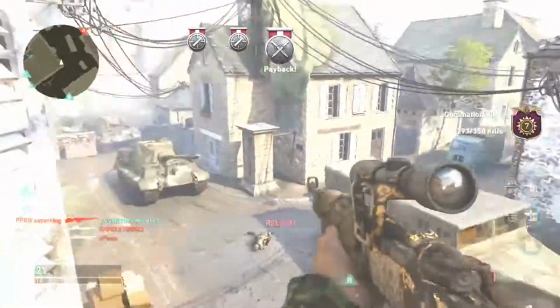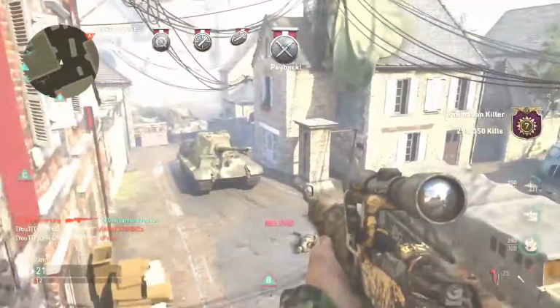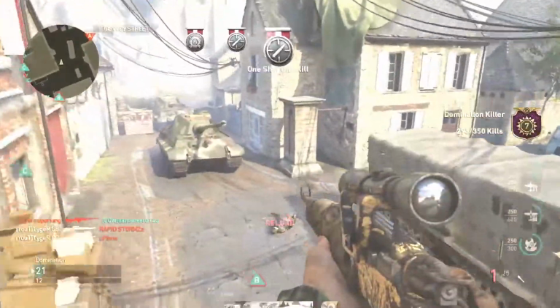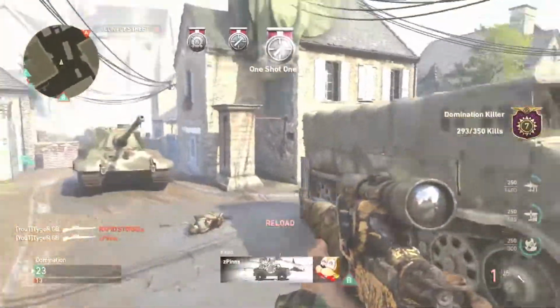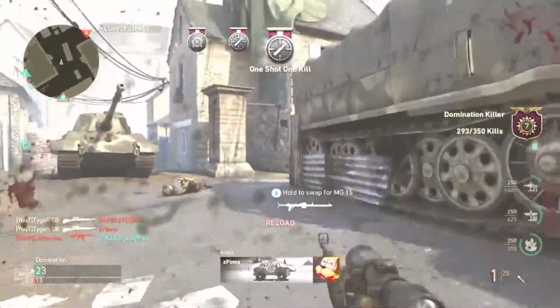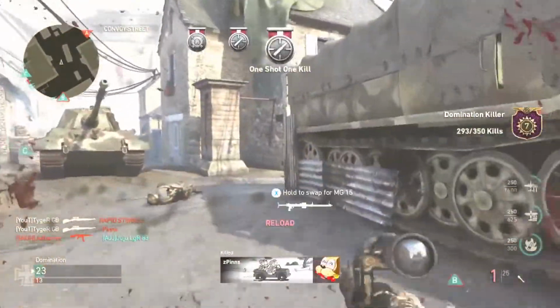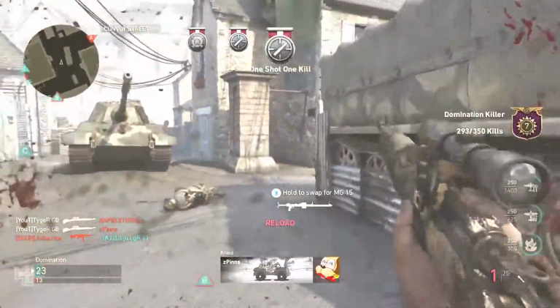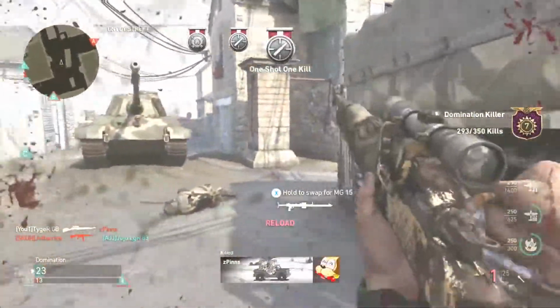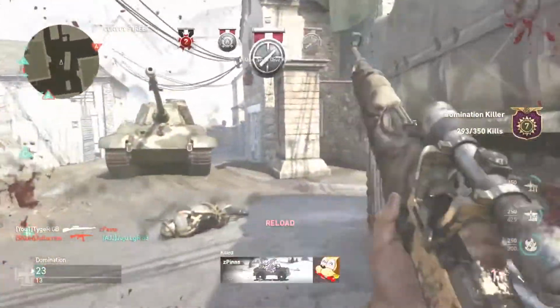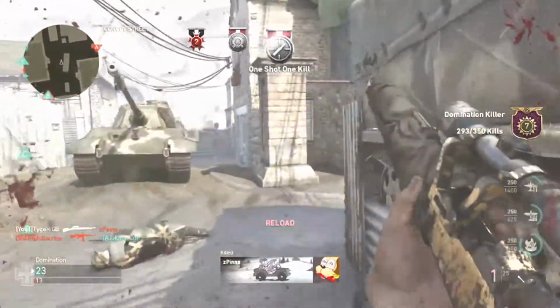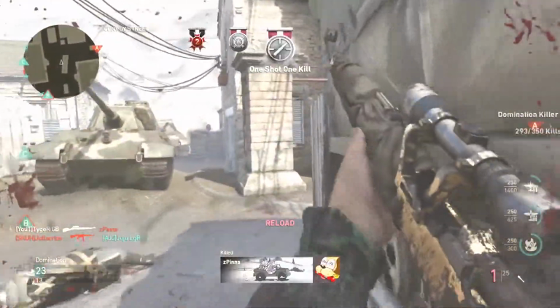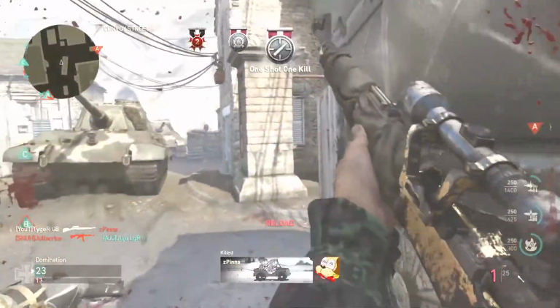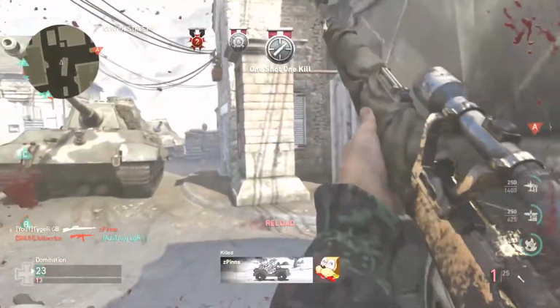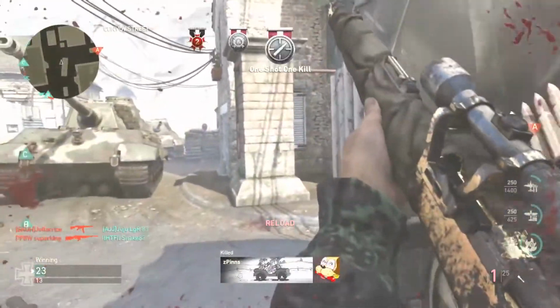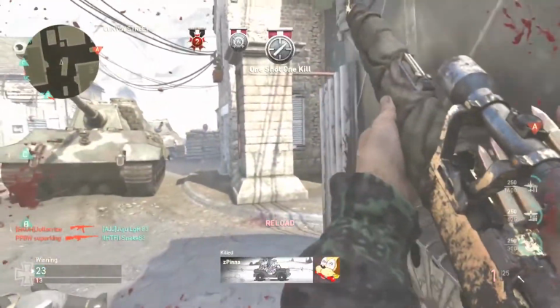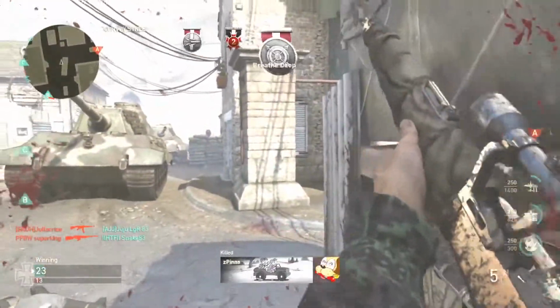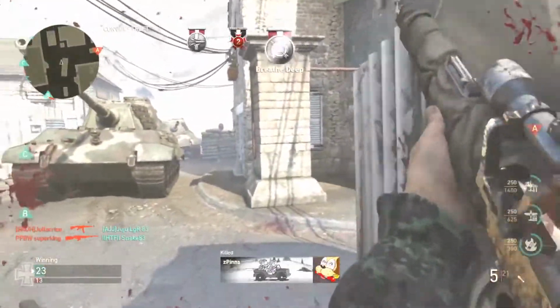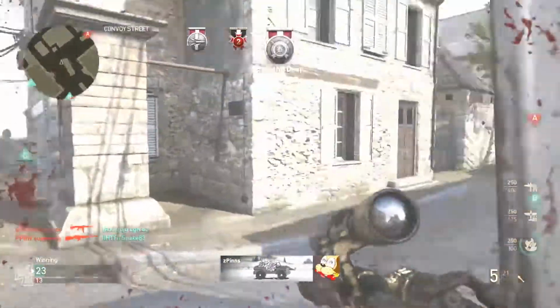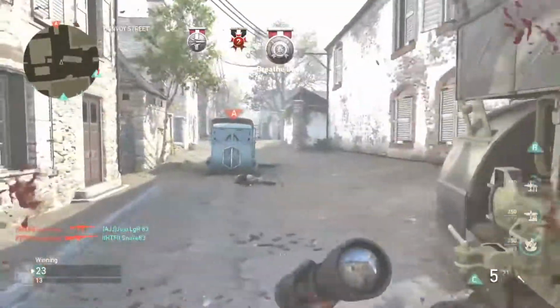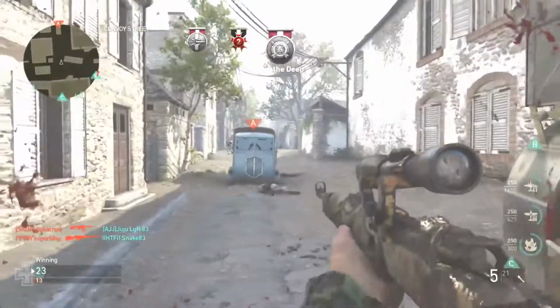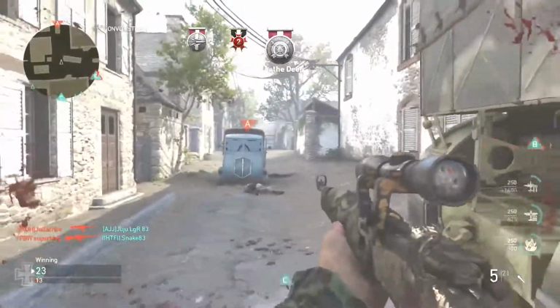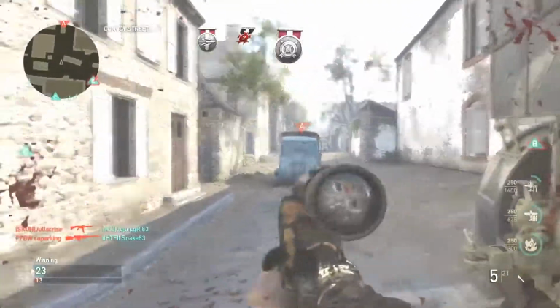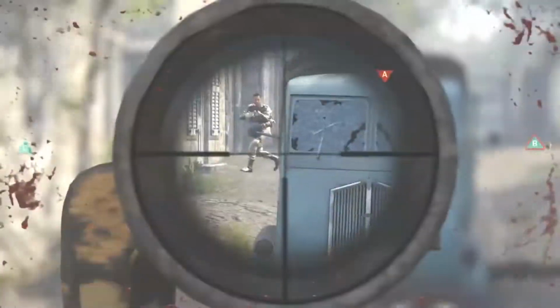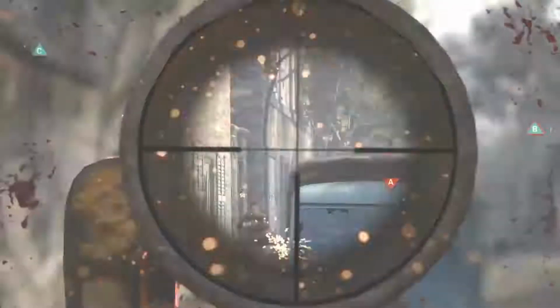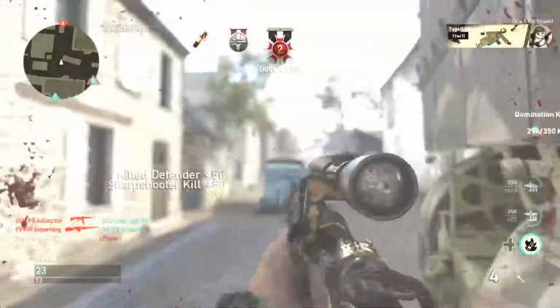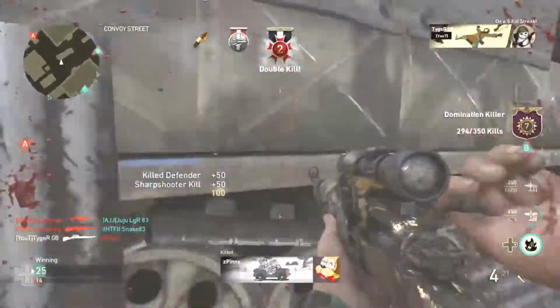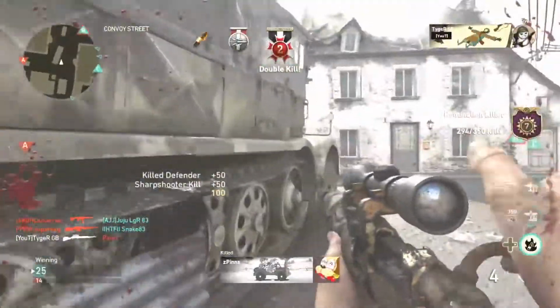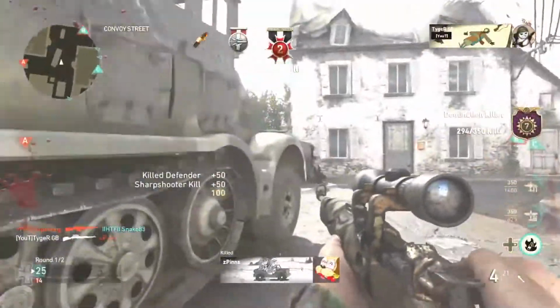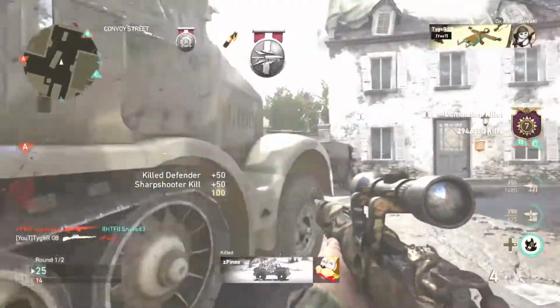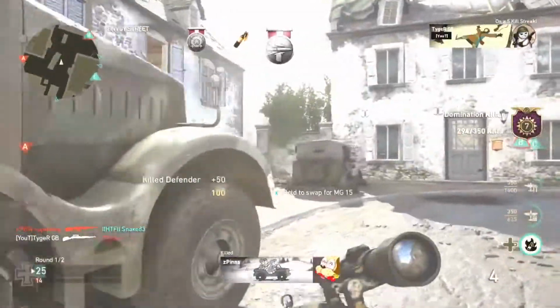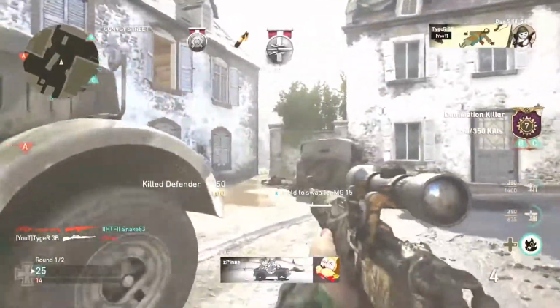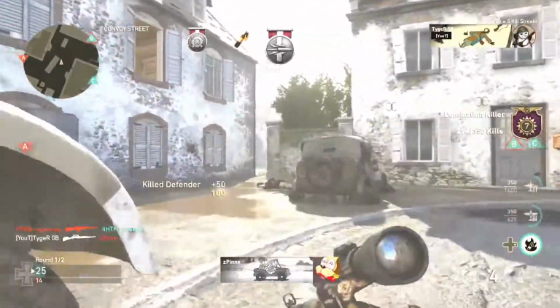So there are two main tips that are going to help you become a better sniper in Call of Duty: positioning and centering.